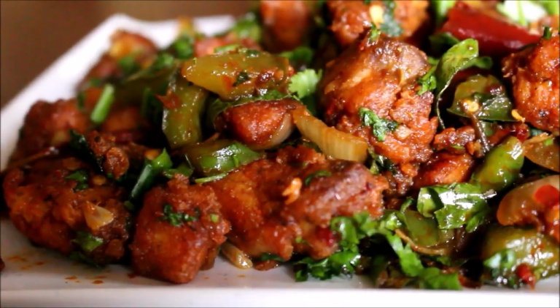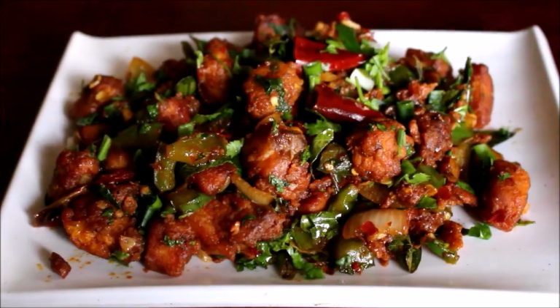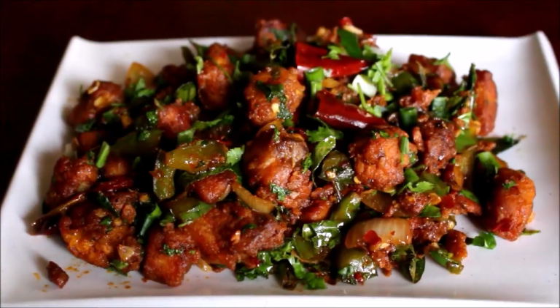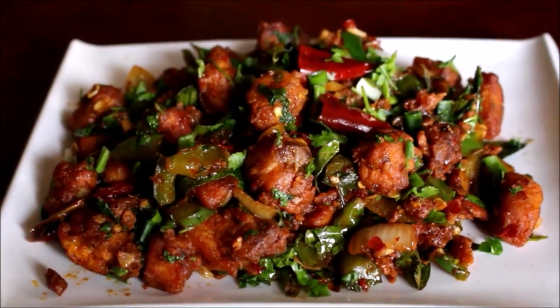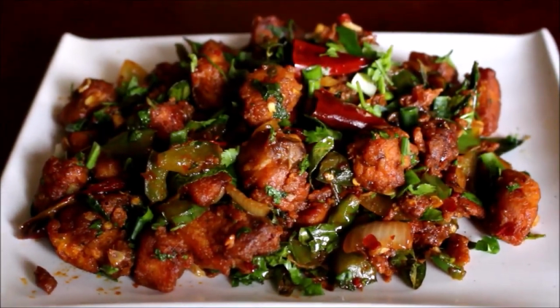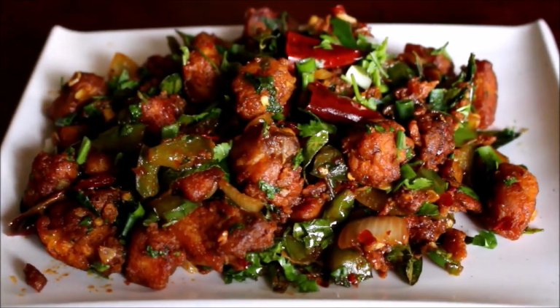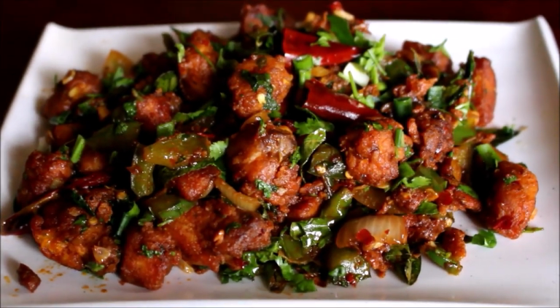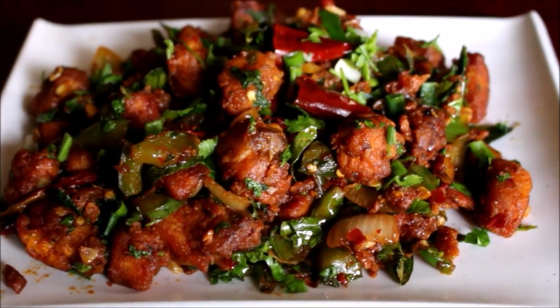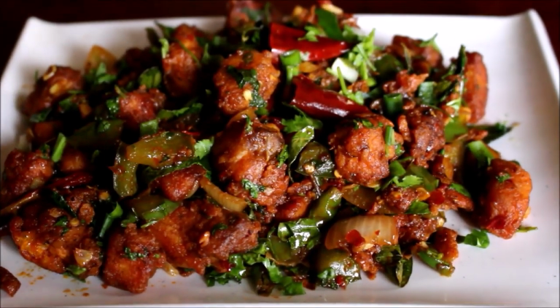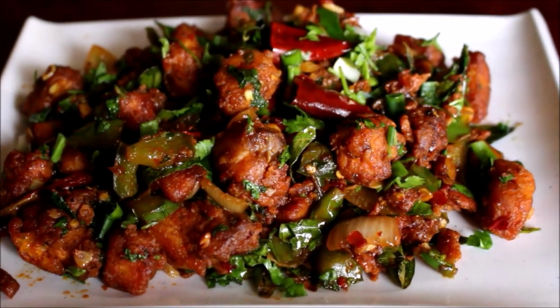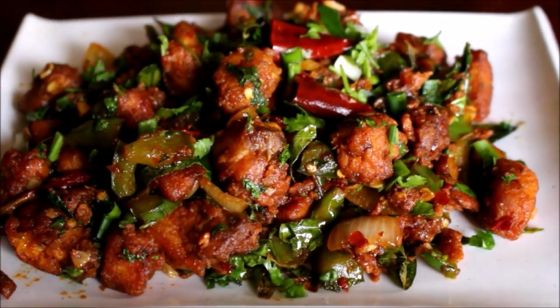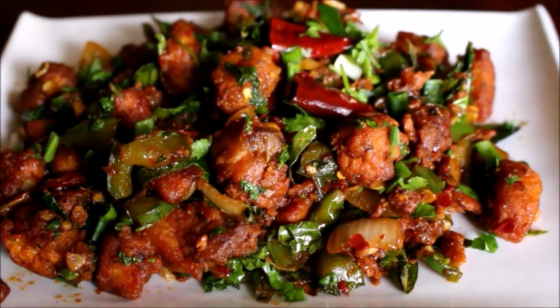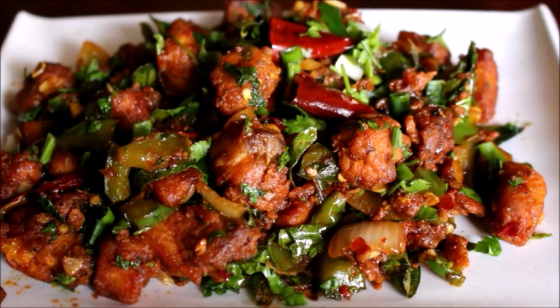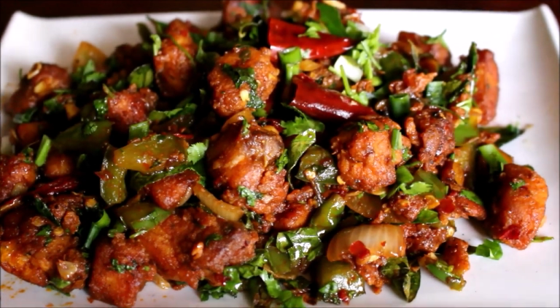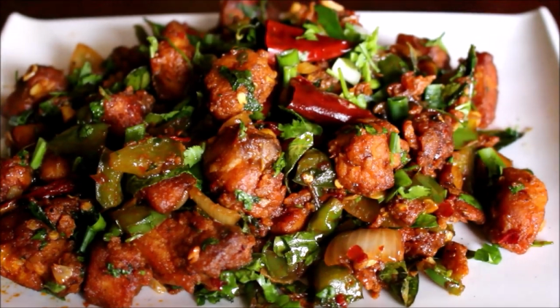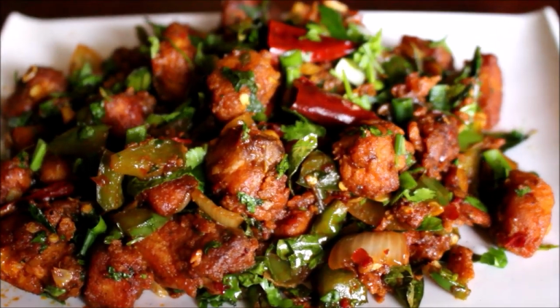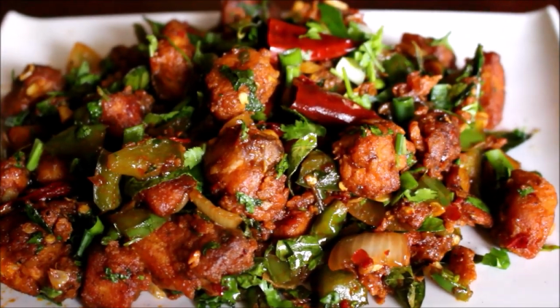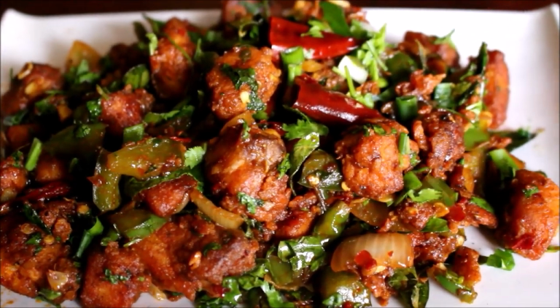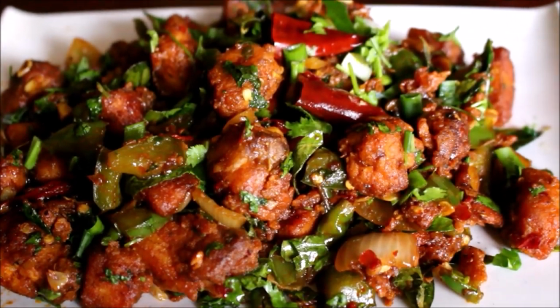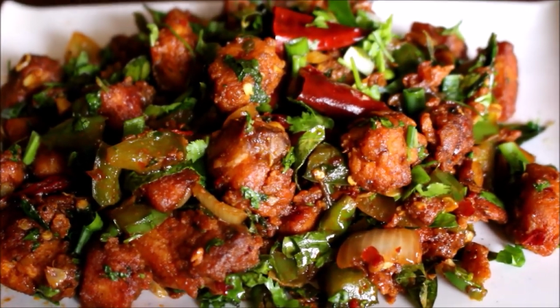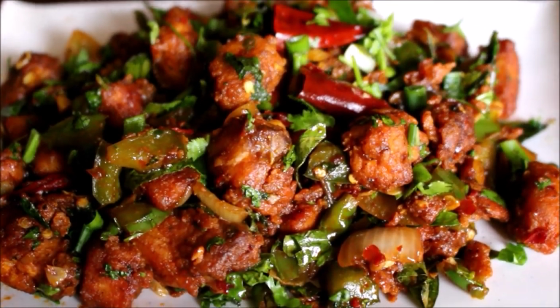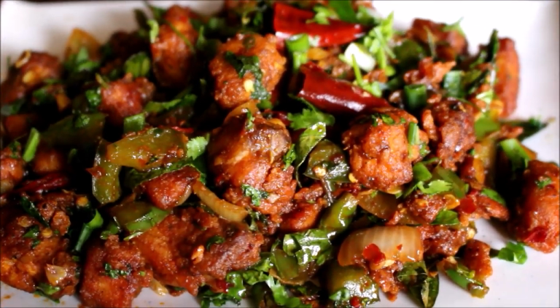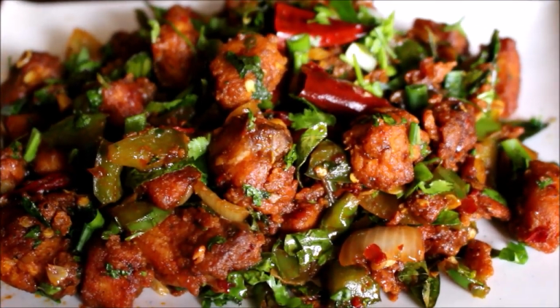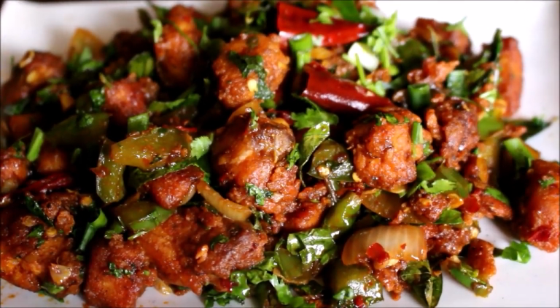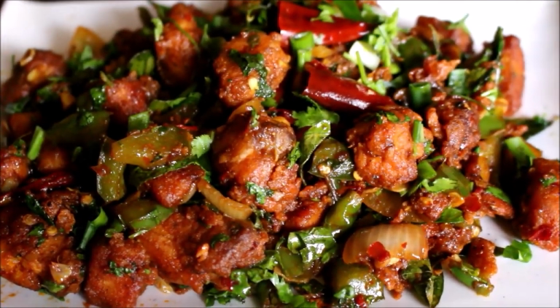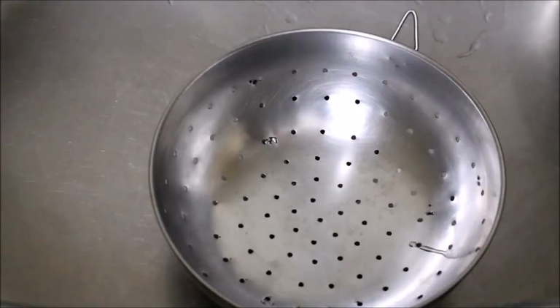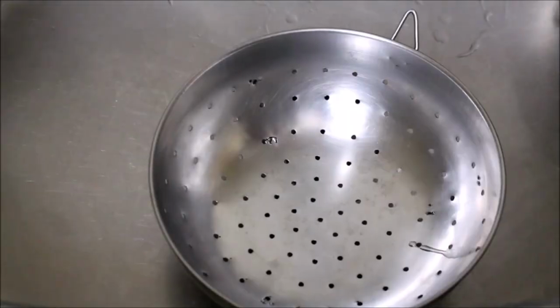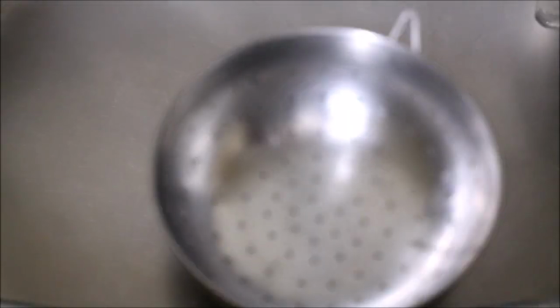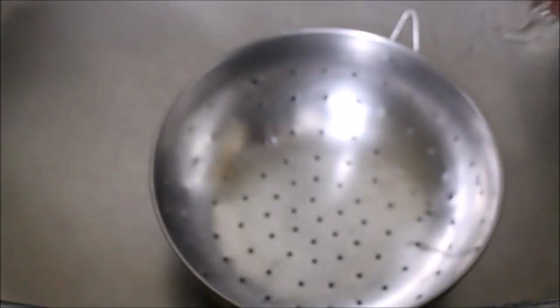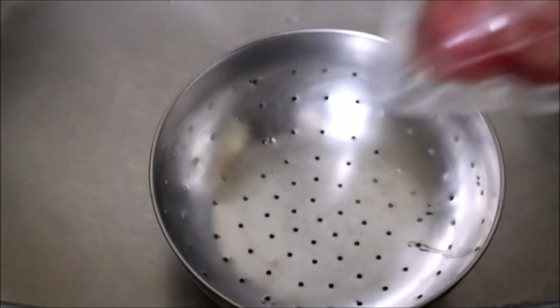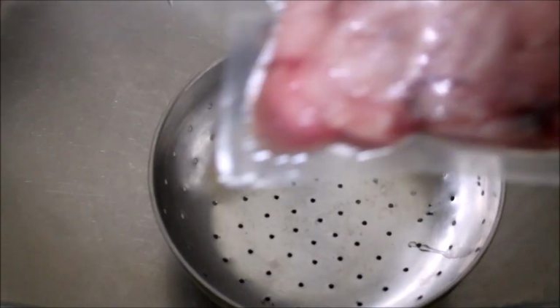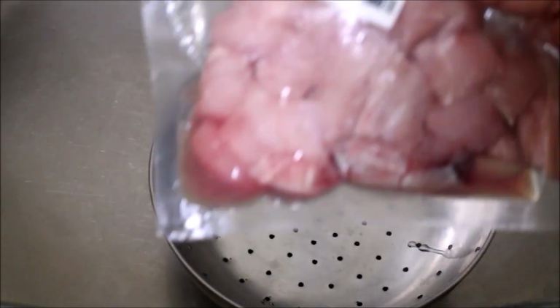Fish chili is an Indo-Chinese recipe. It pairs well with noodles and fried rice, and it also pairs very well with South Indian meals.